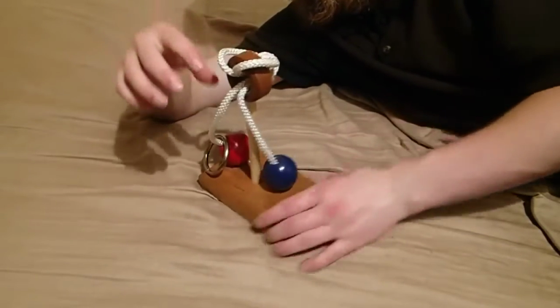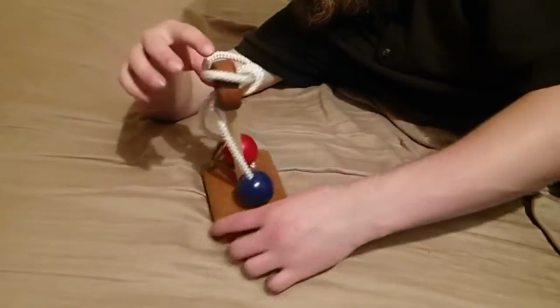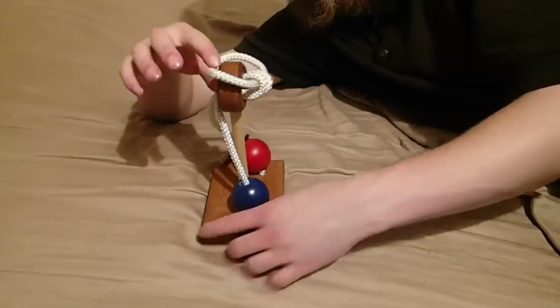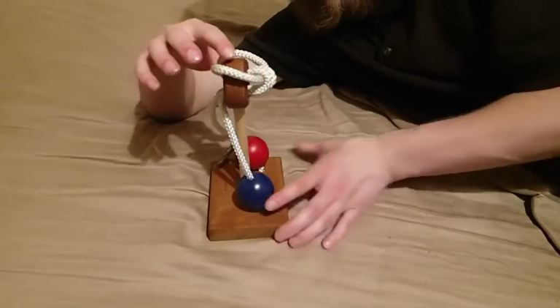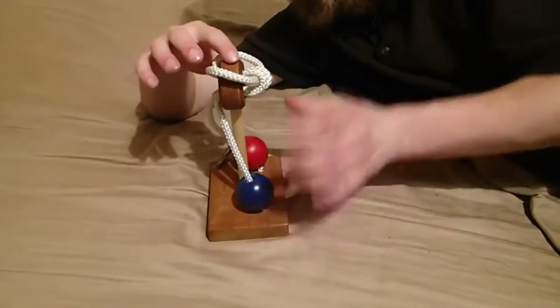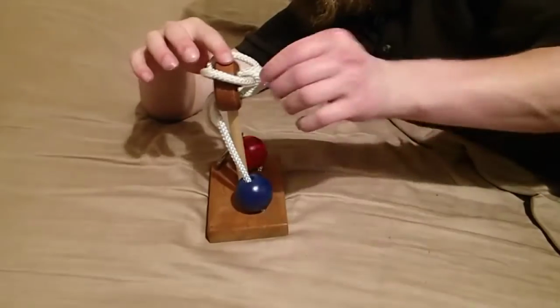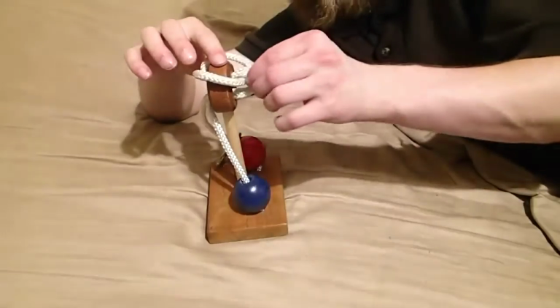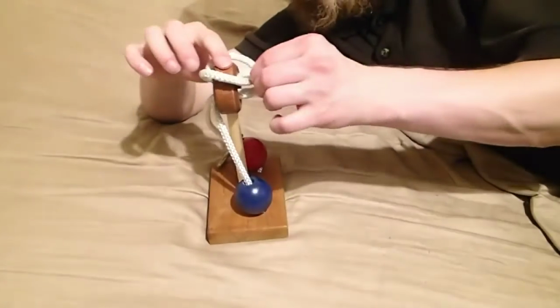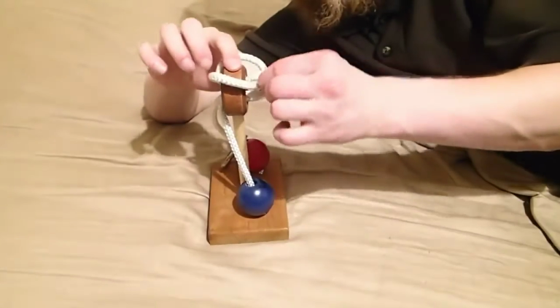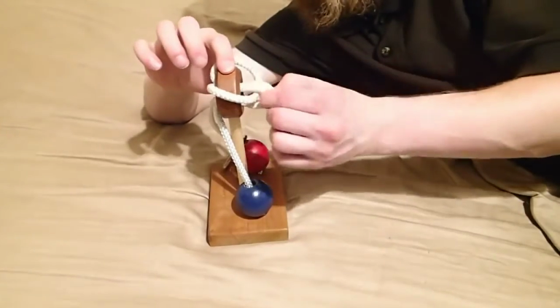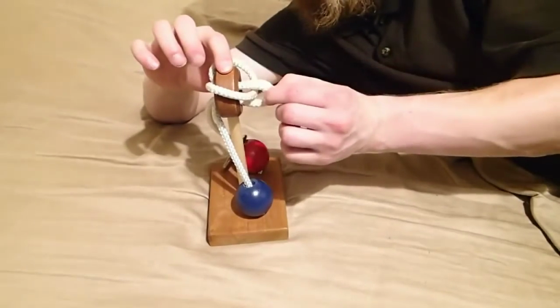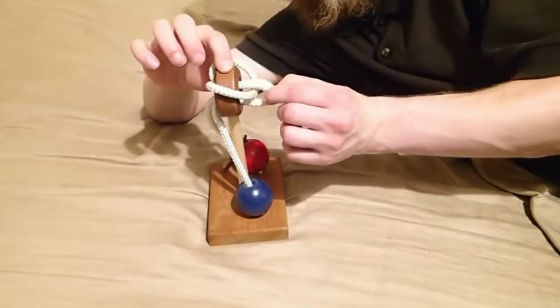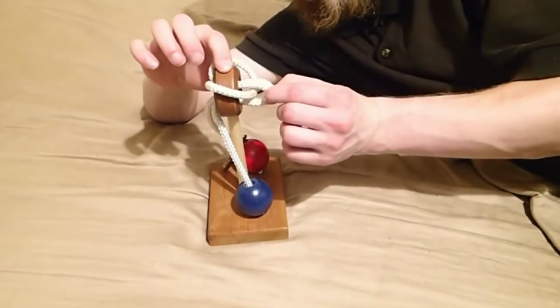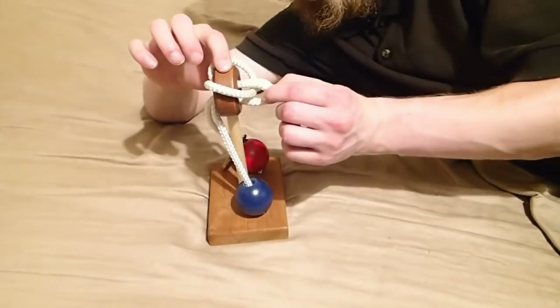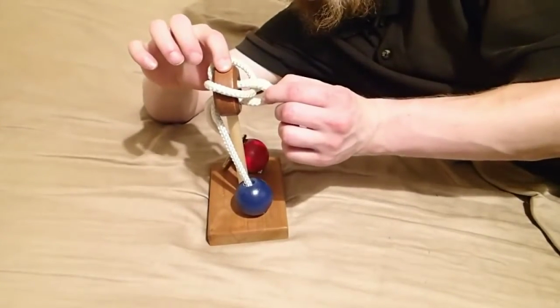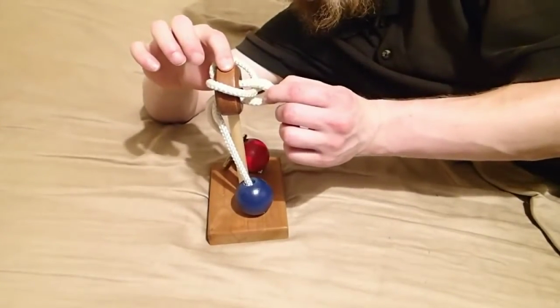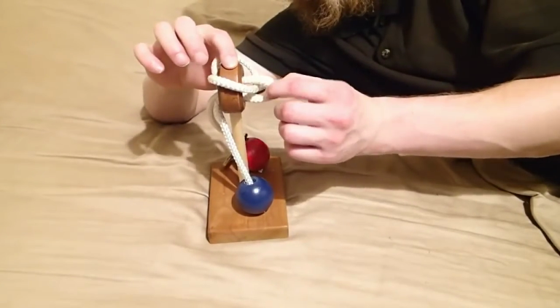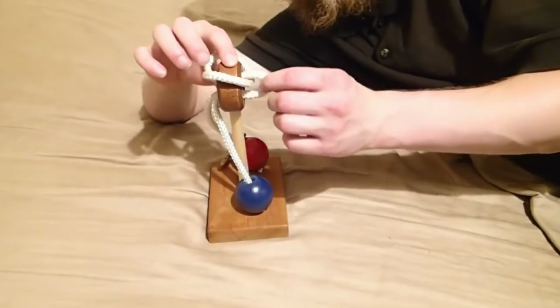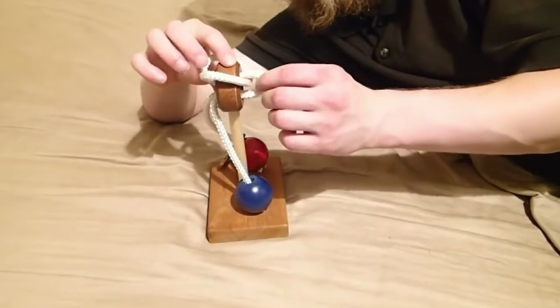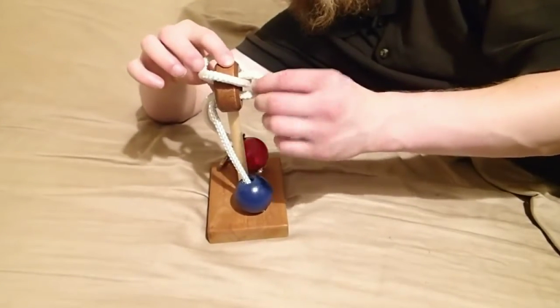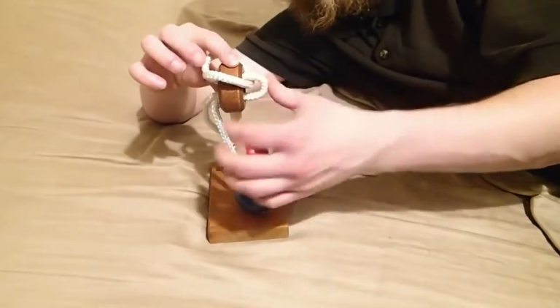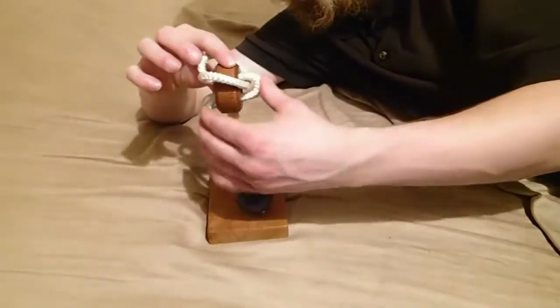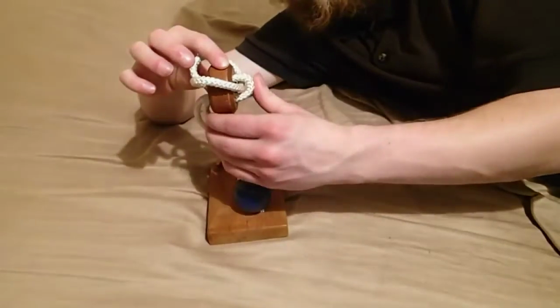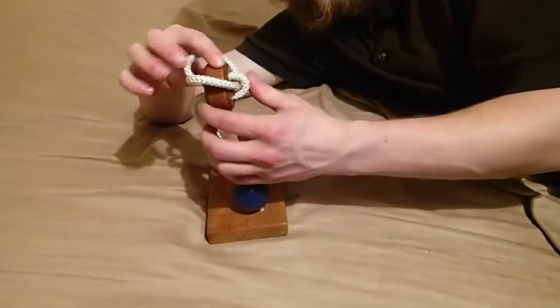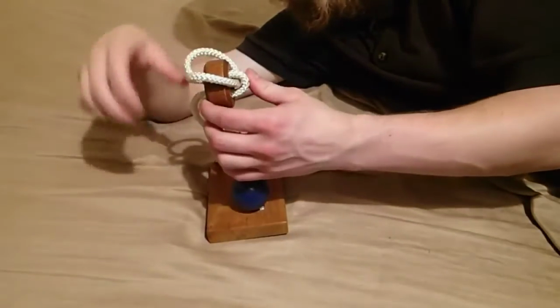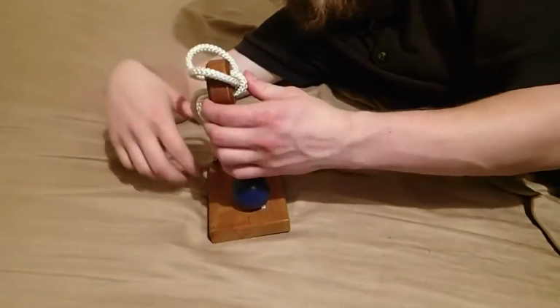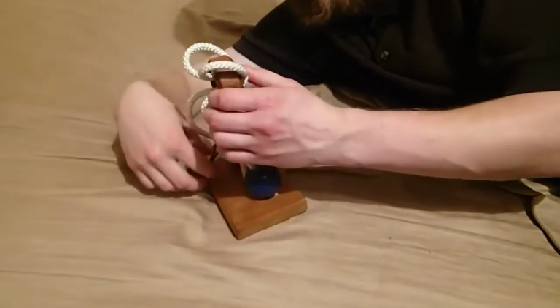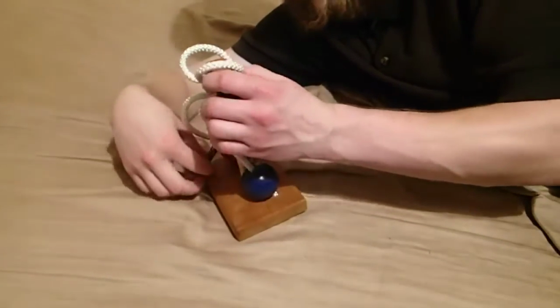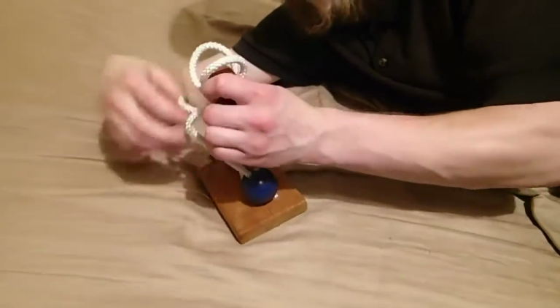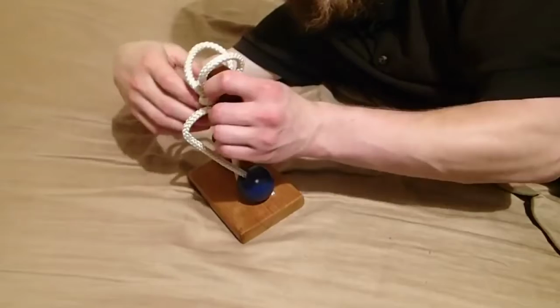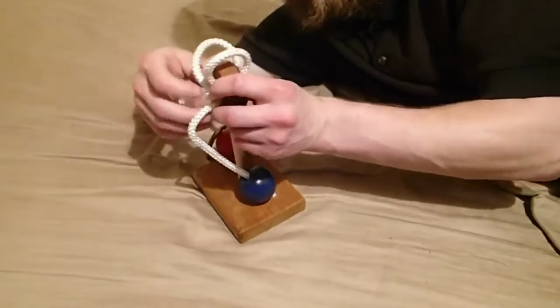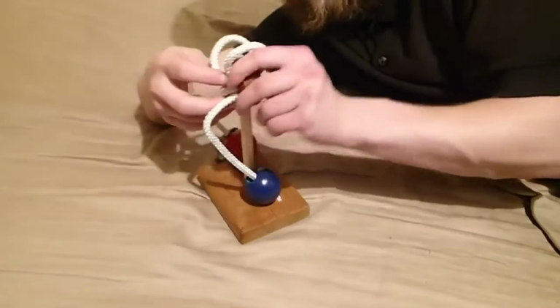When you do that, it pulls another part of the rope through the hole, so you just need to get the ring past that part first.